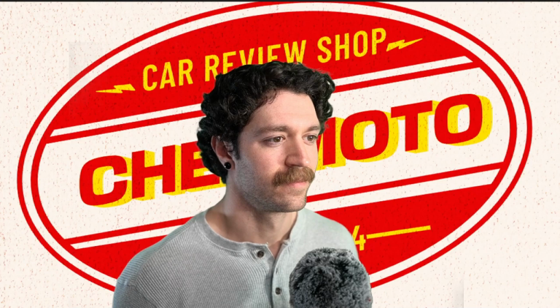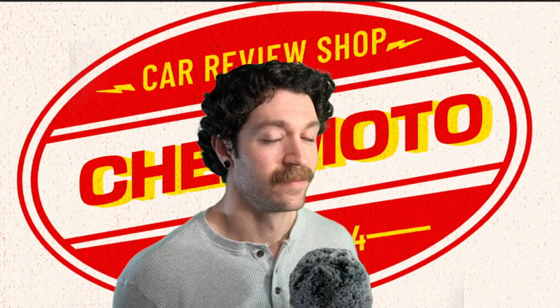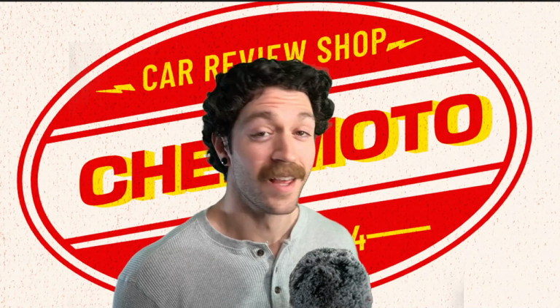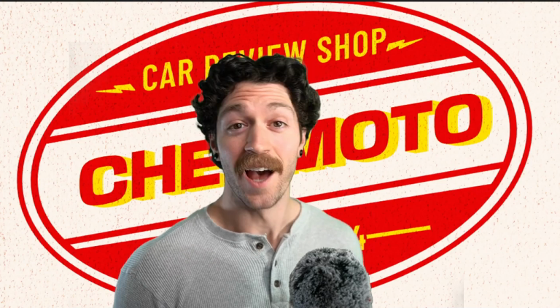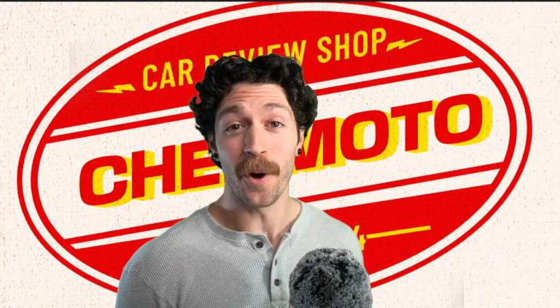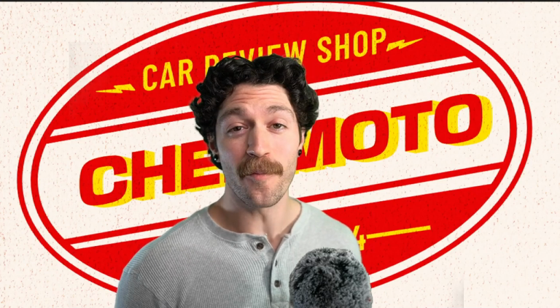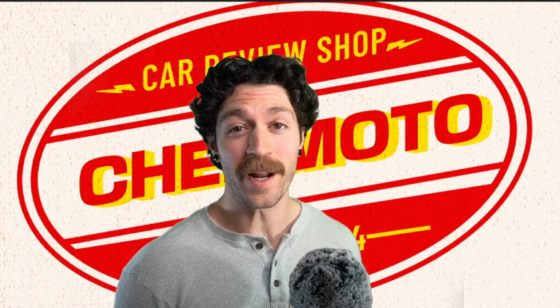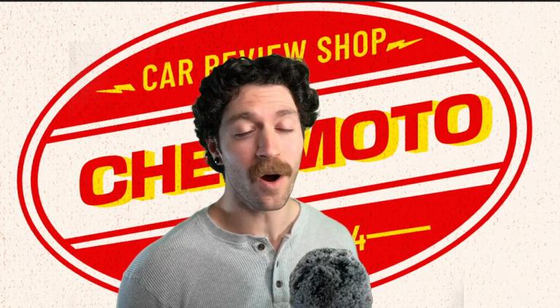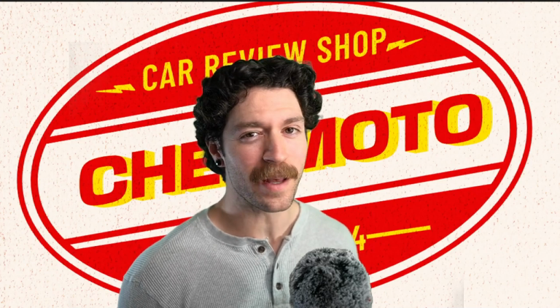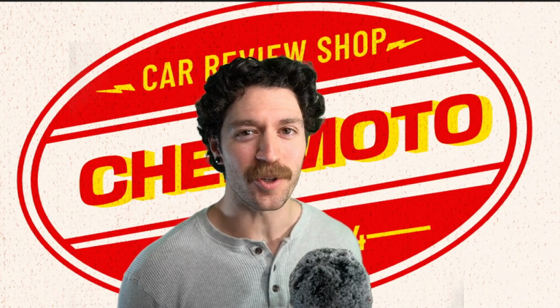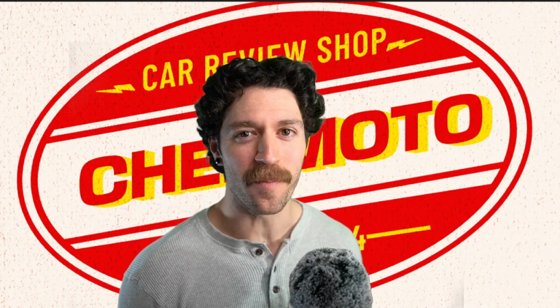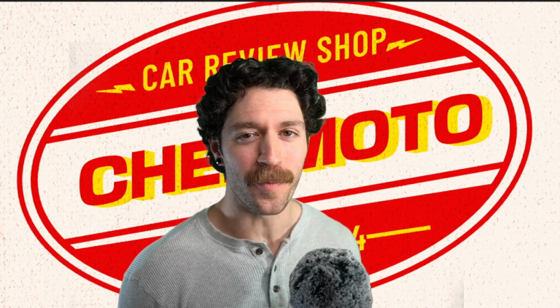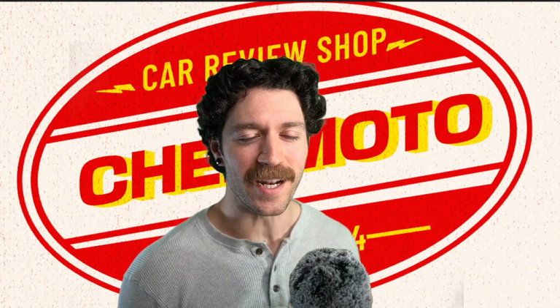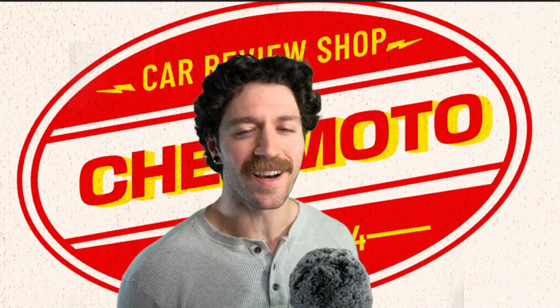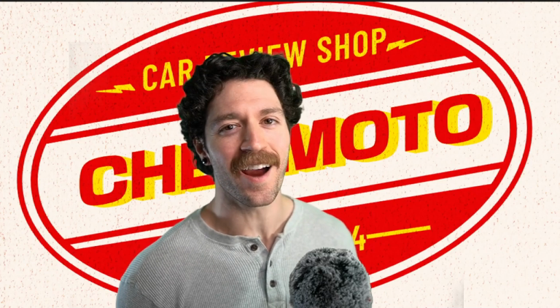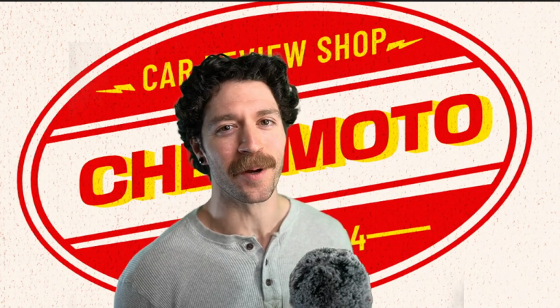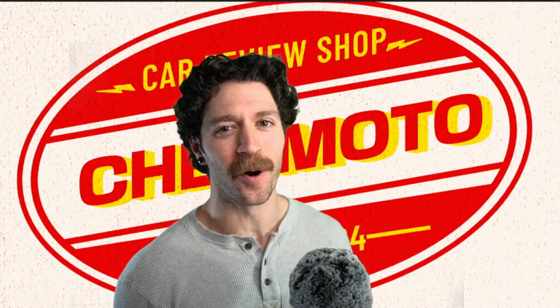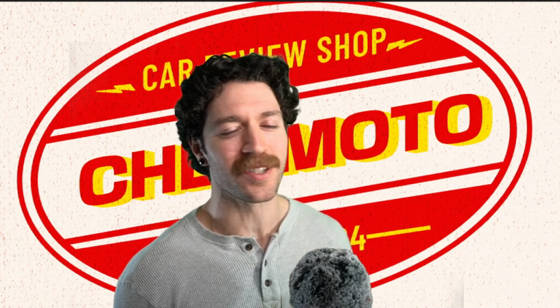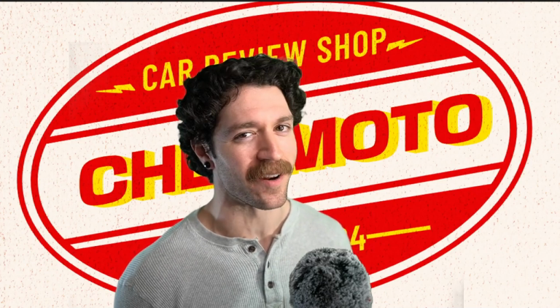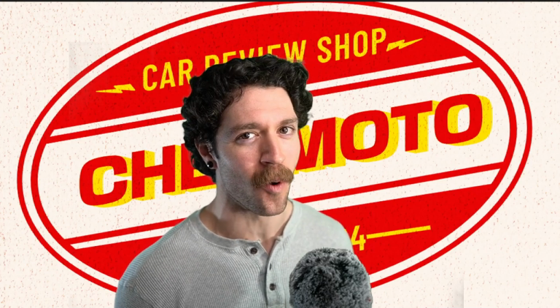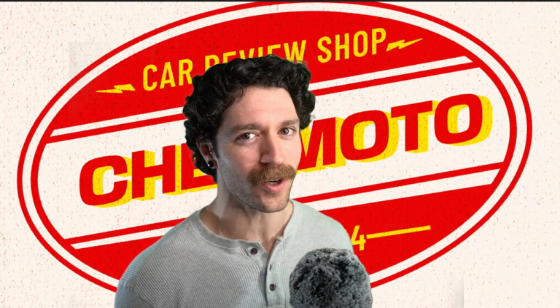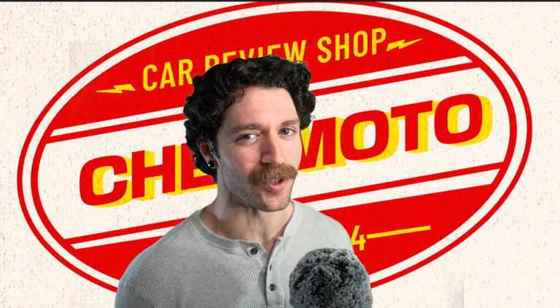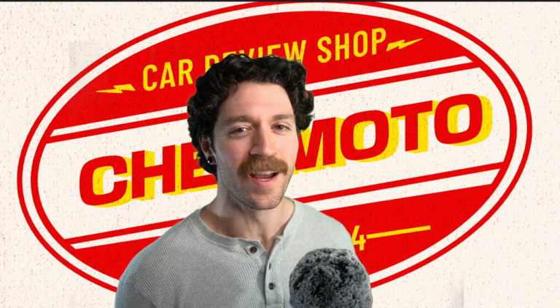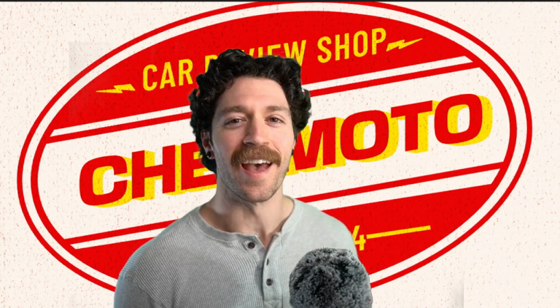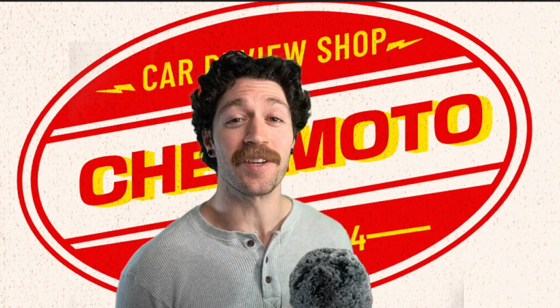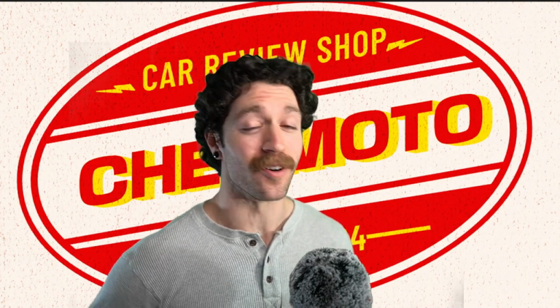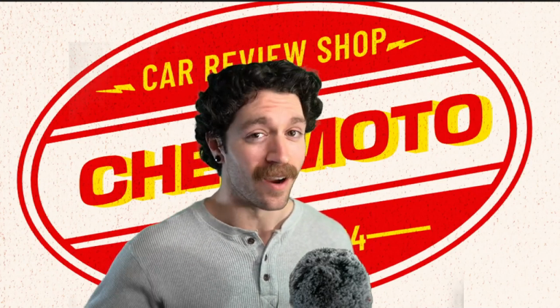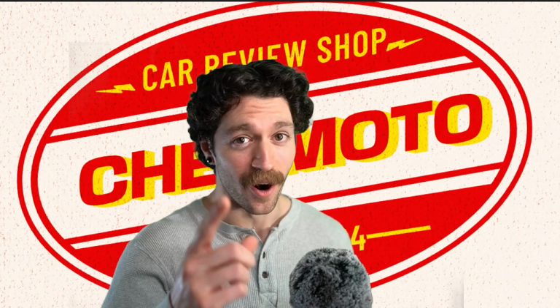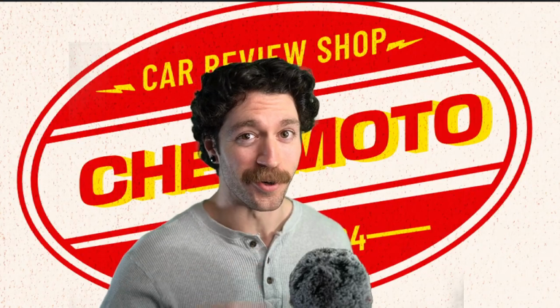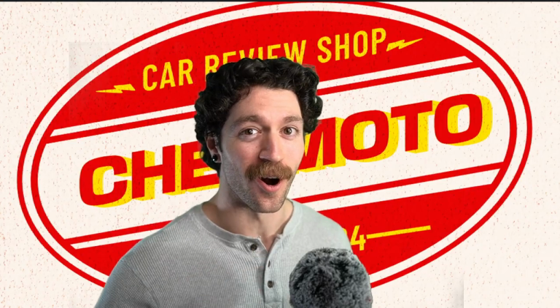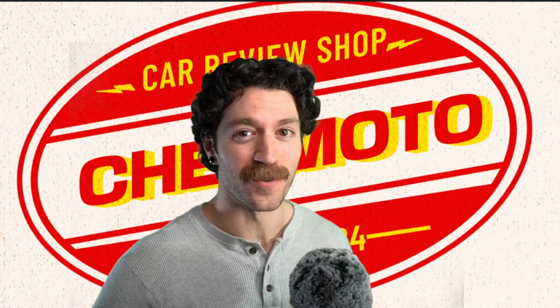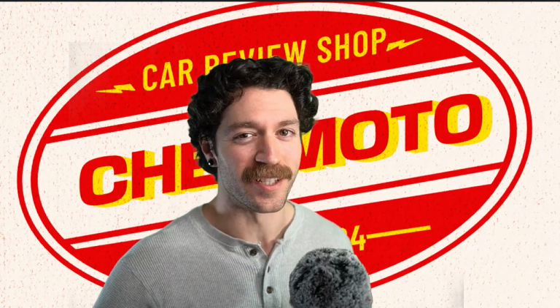Hello, everybody, and welcome back to SheaMoto Media. I am your host, Aiden Wachter, and here are your cars for today.